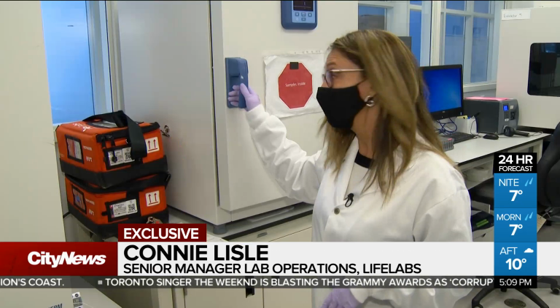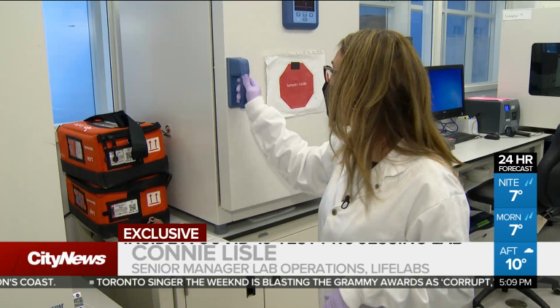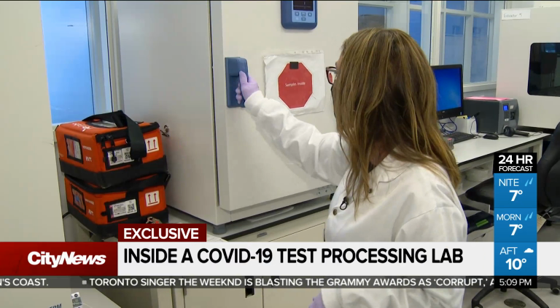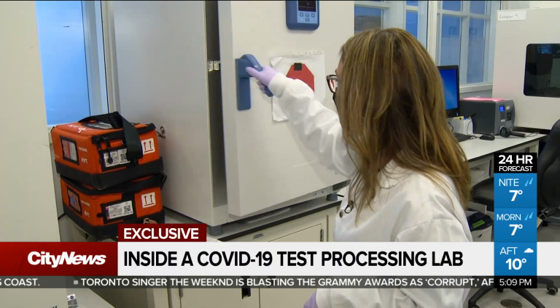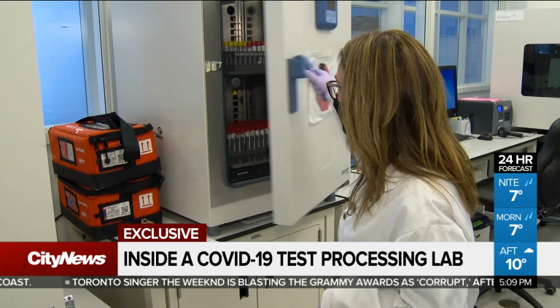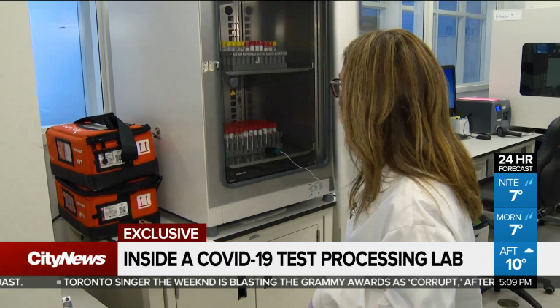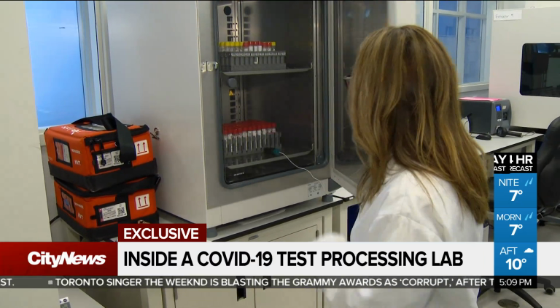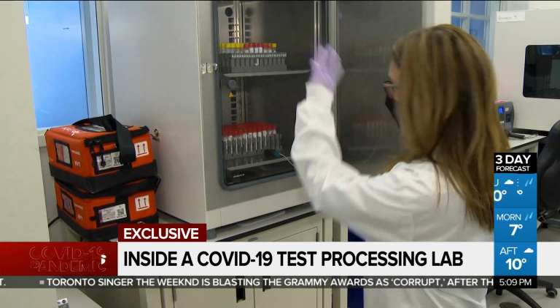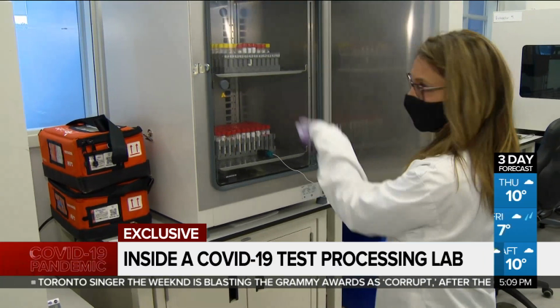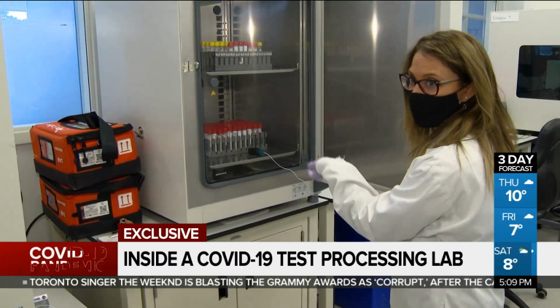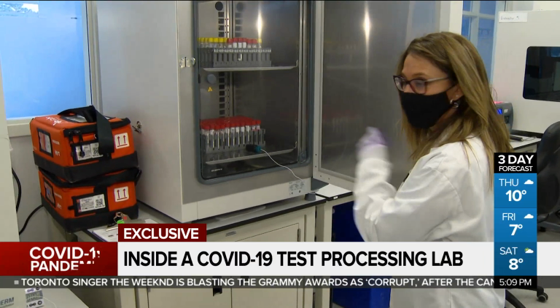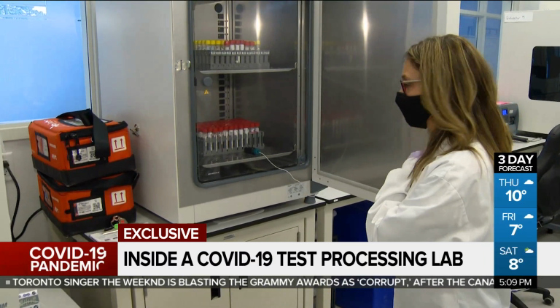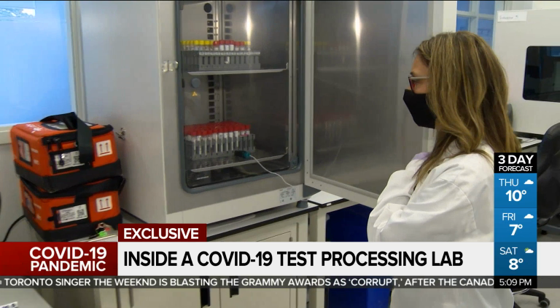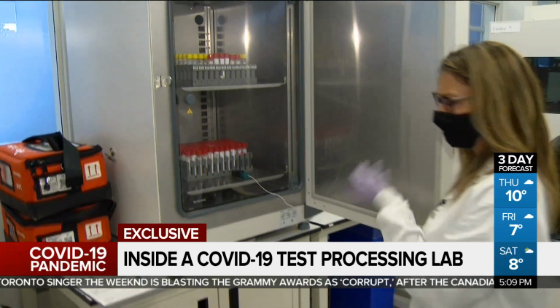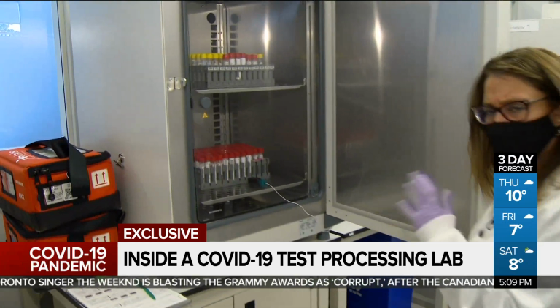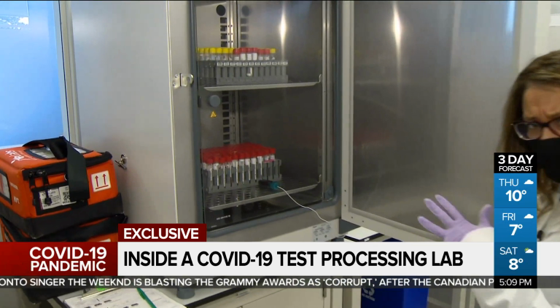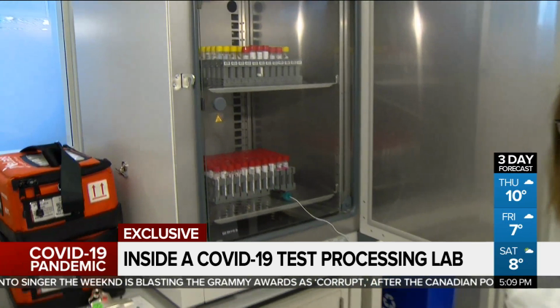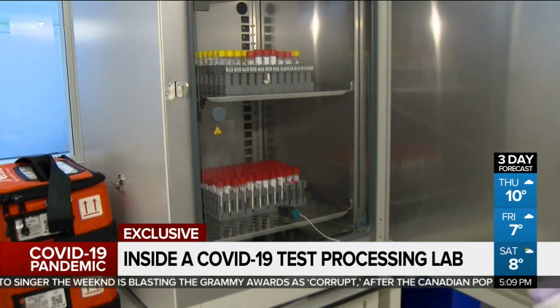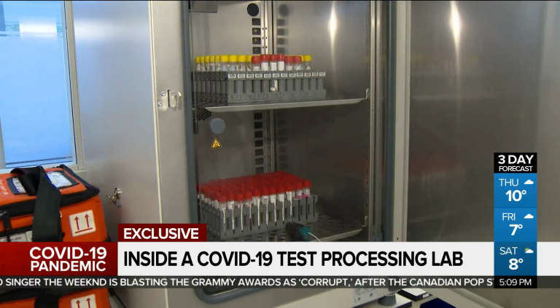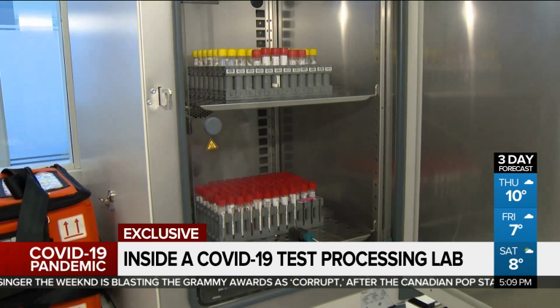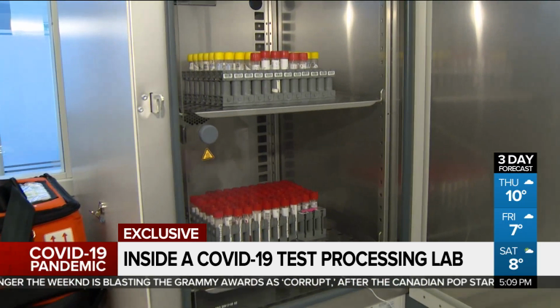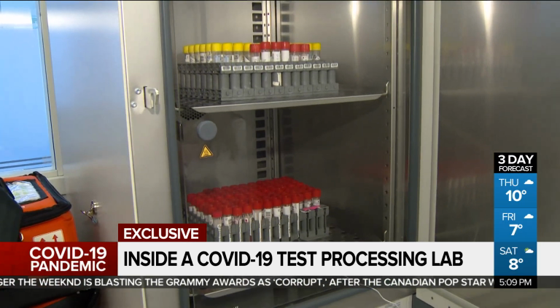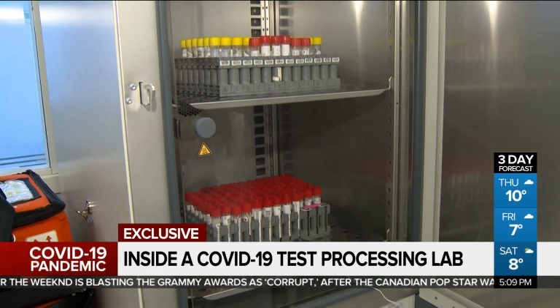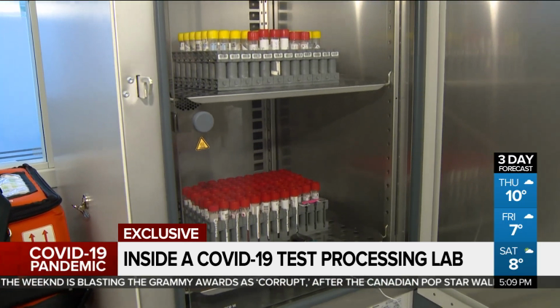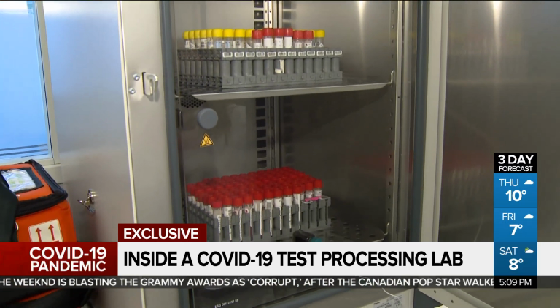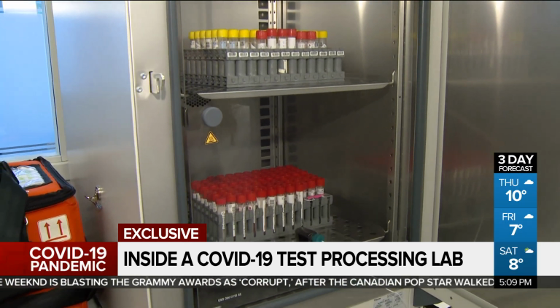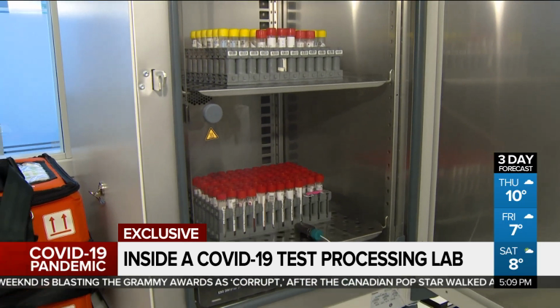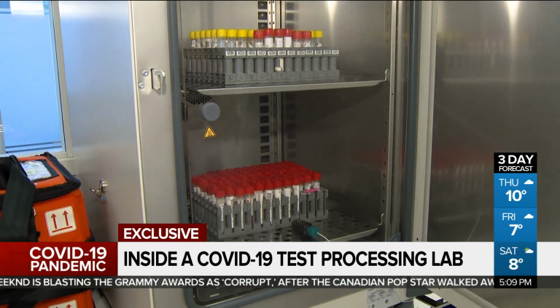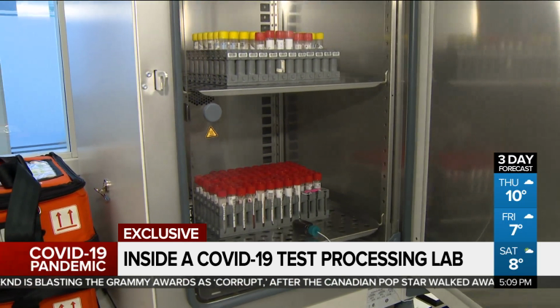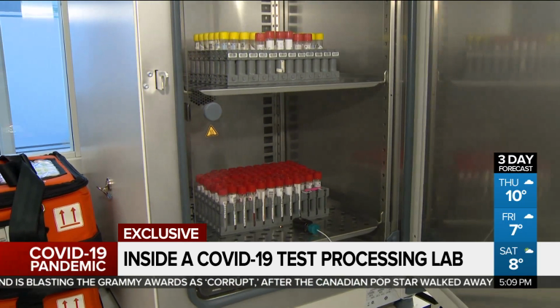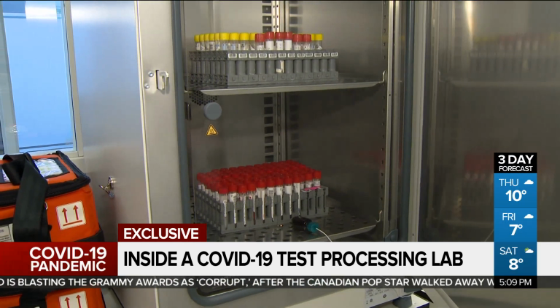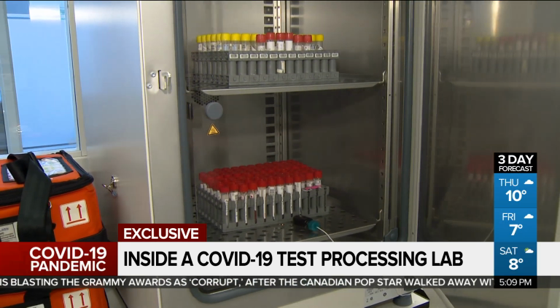Right off the bat, the samples are placed into an incubator for half an hour to deactivate the virus so that employees aren't exposed.